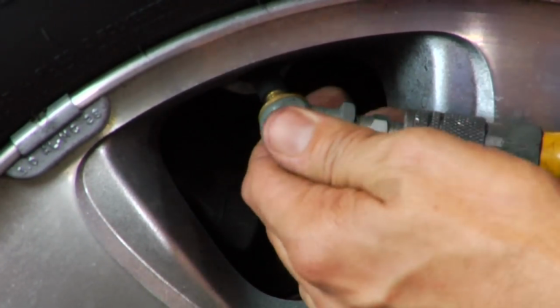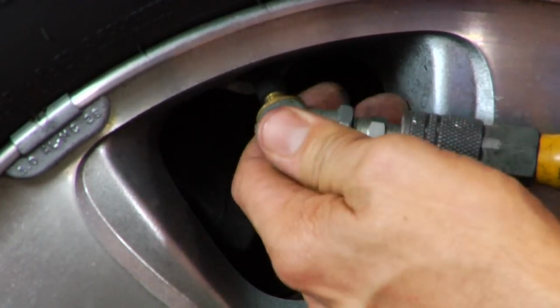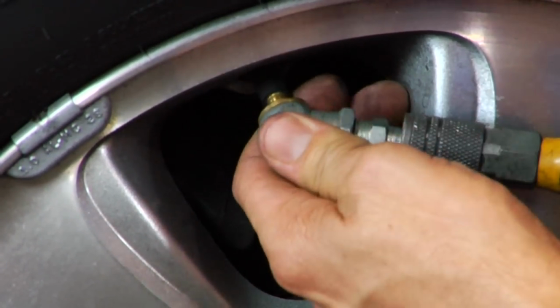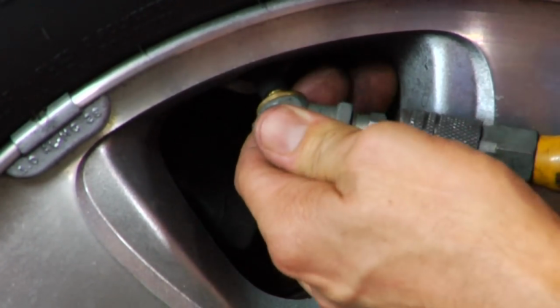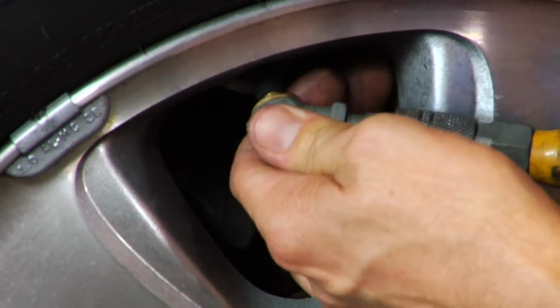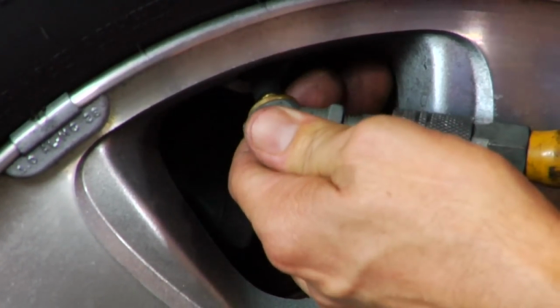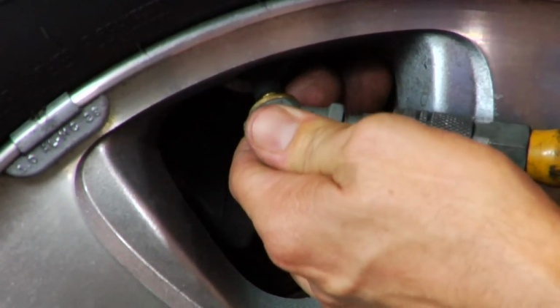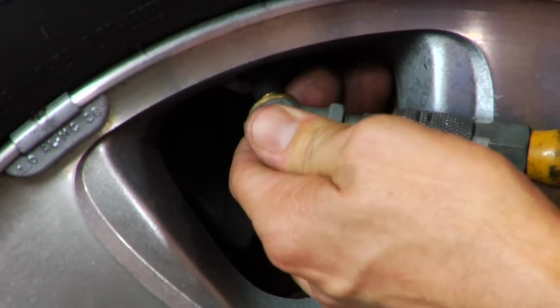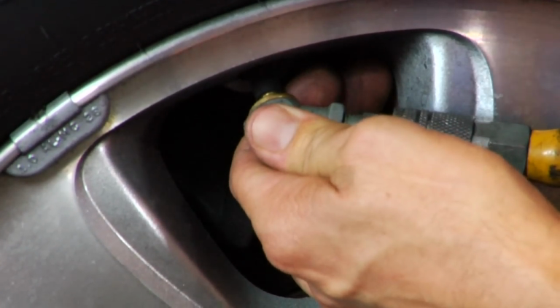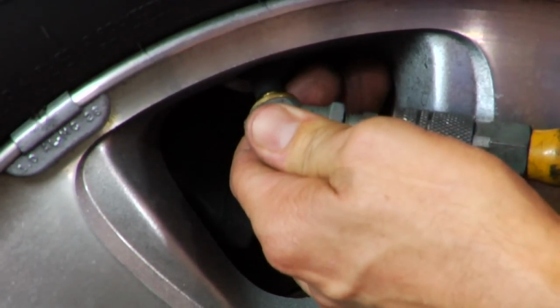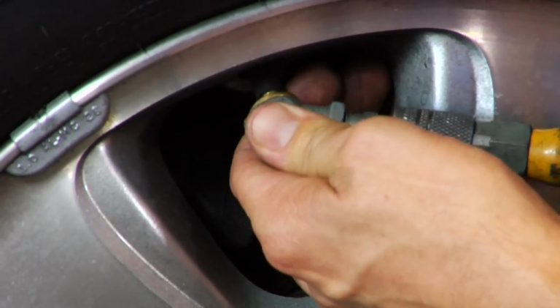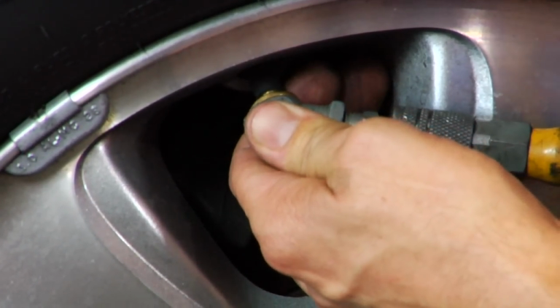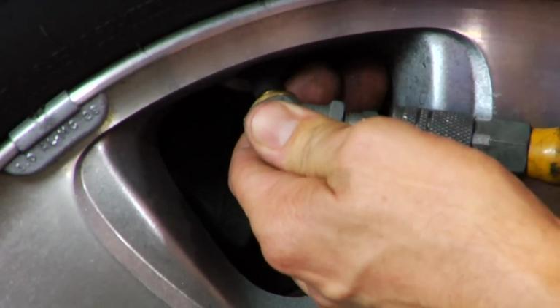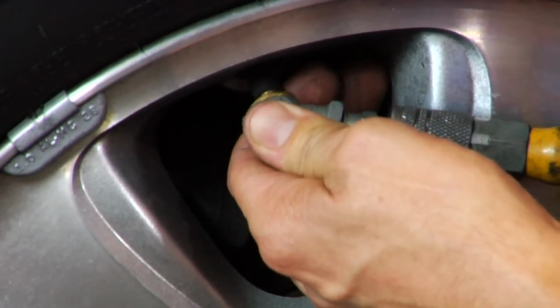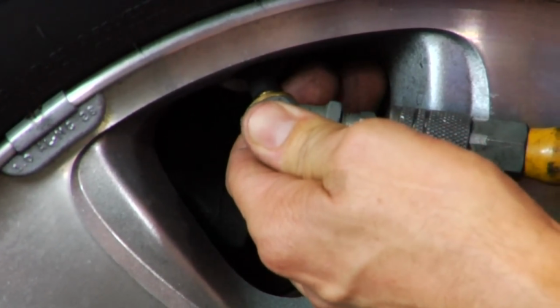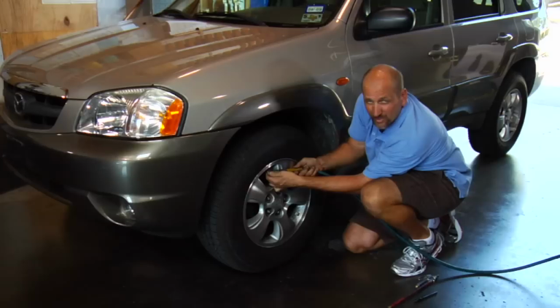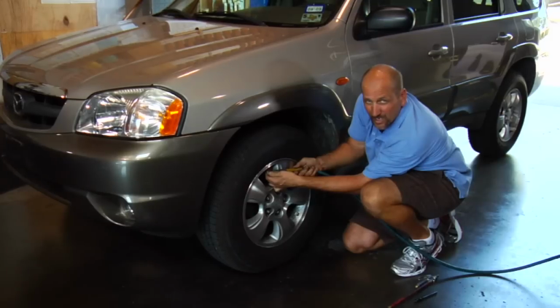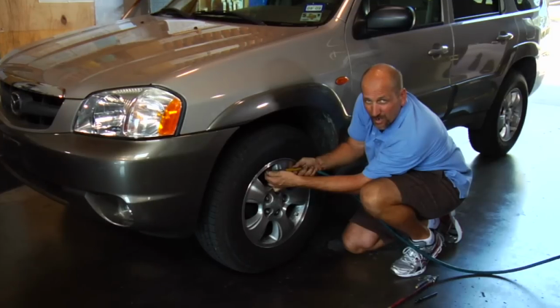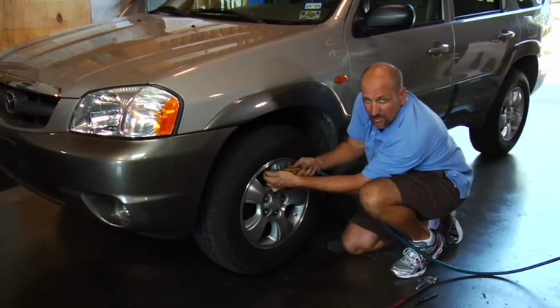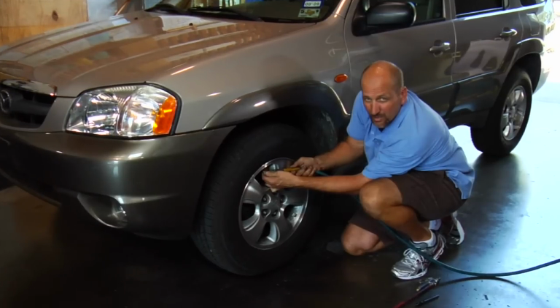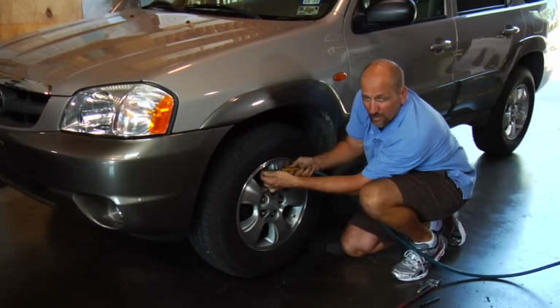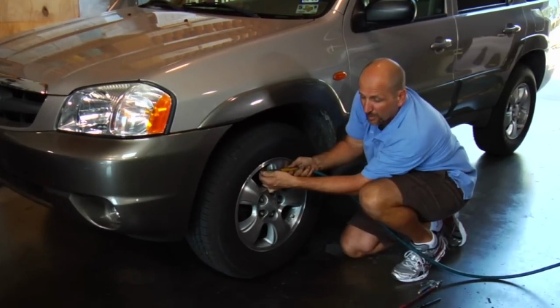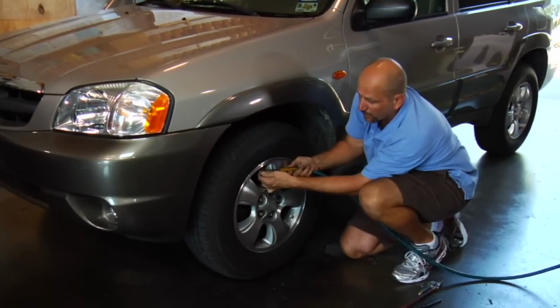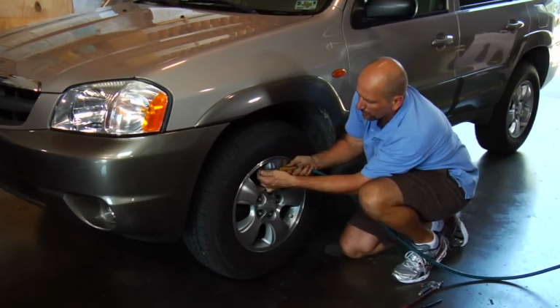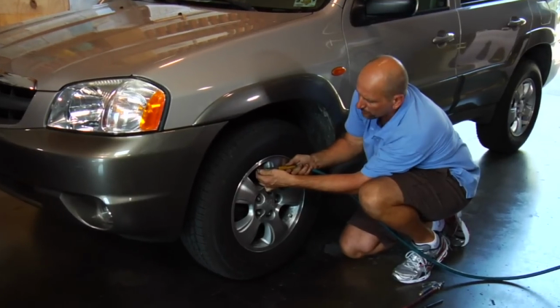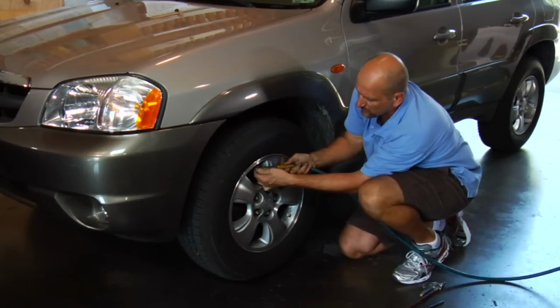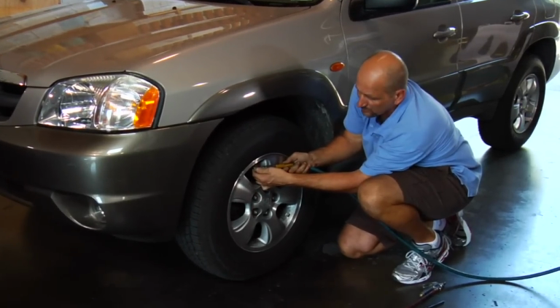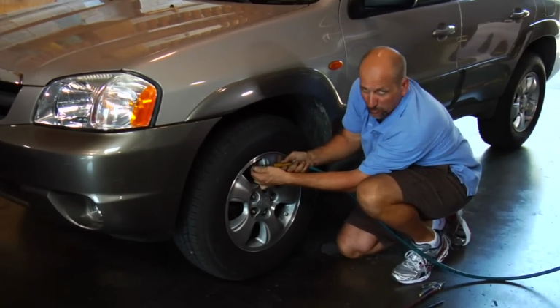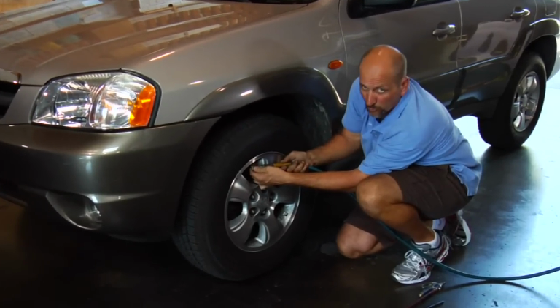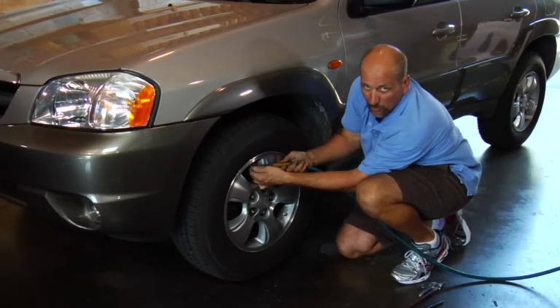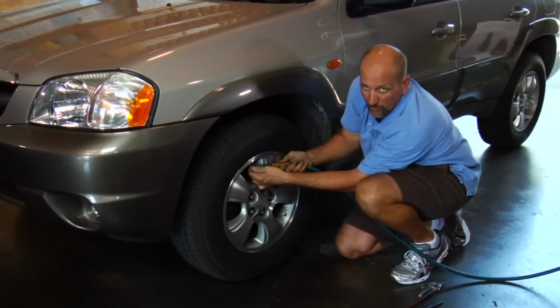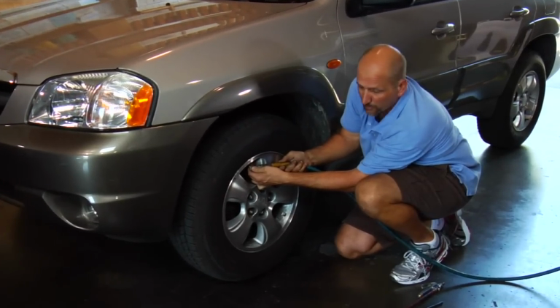You want to push with some force in — you'll hear the air going into the tire. It sounds like a balloon blowing up.